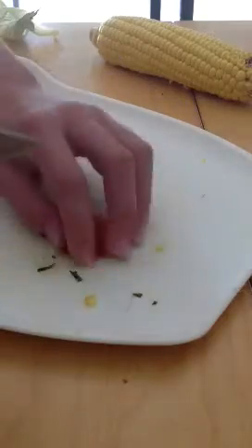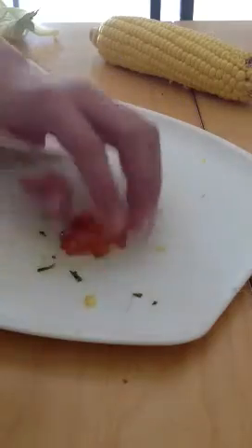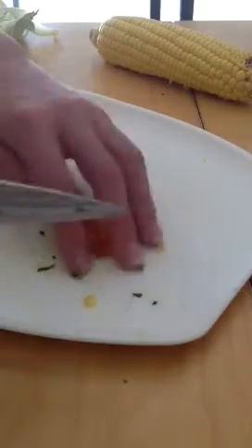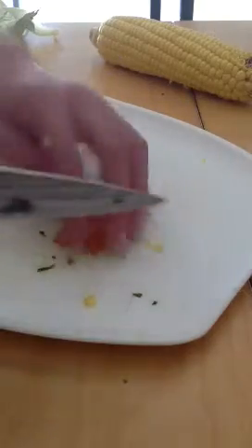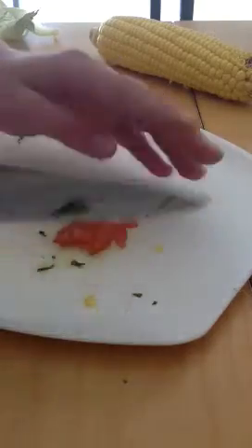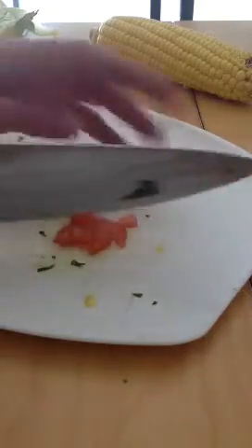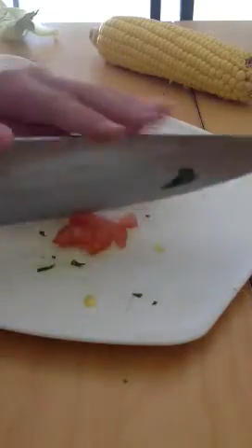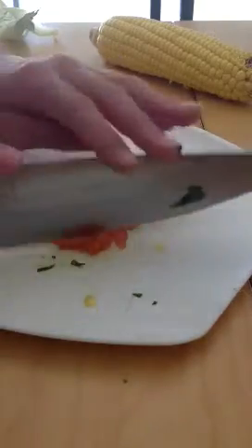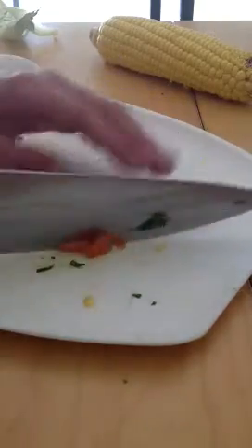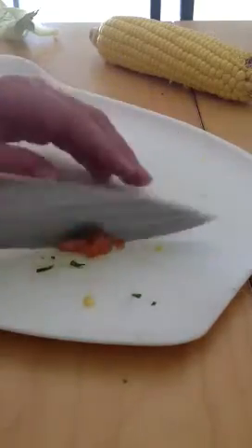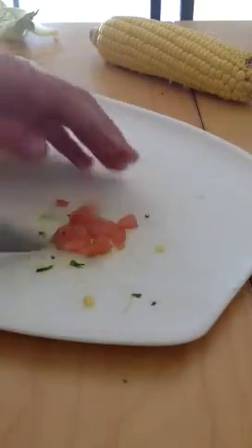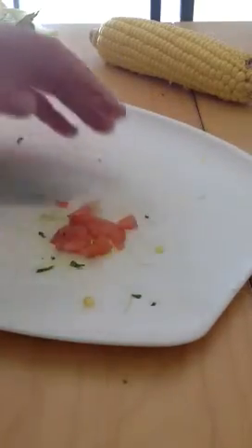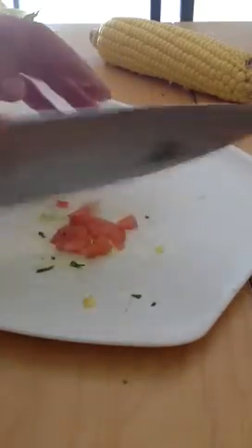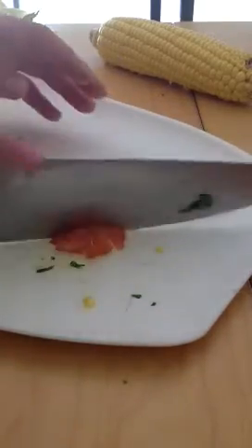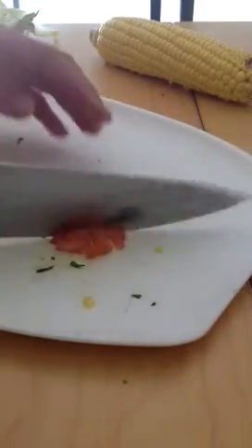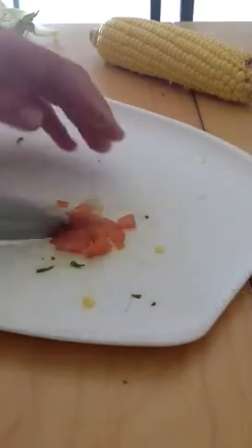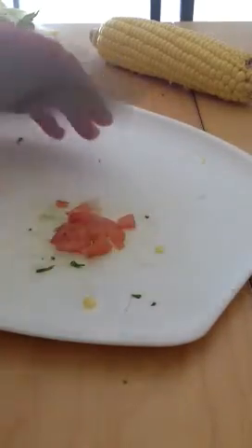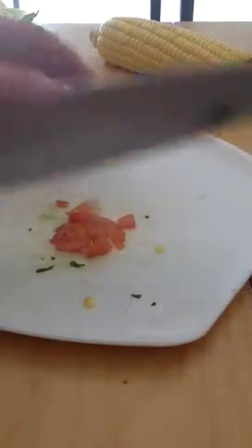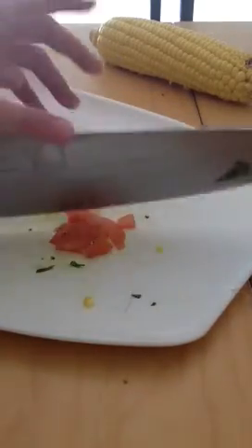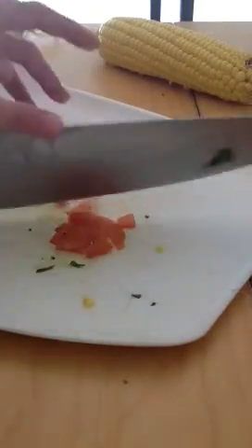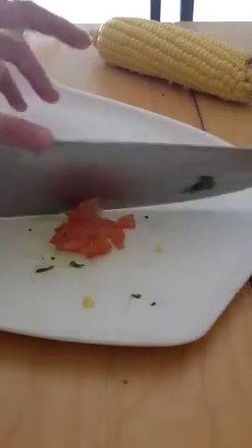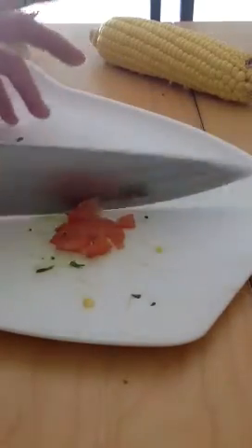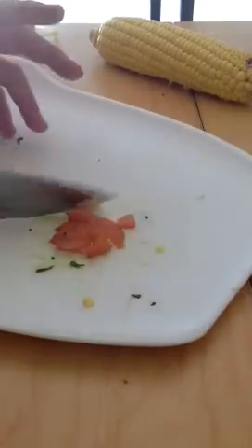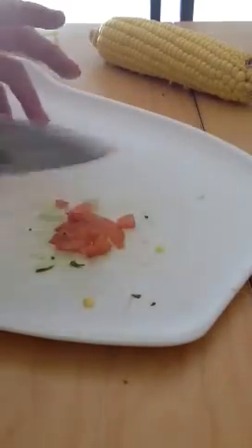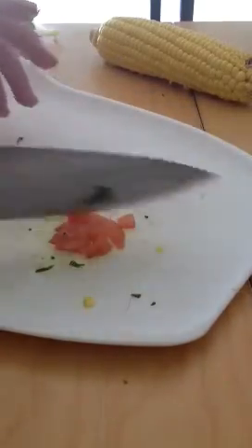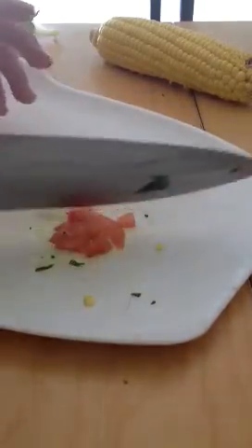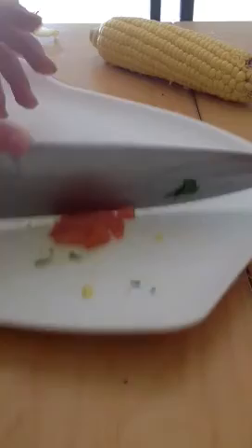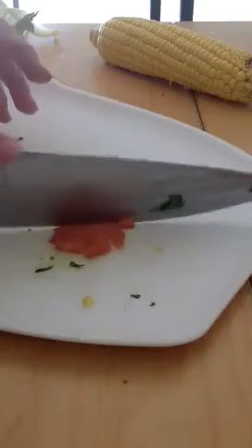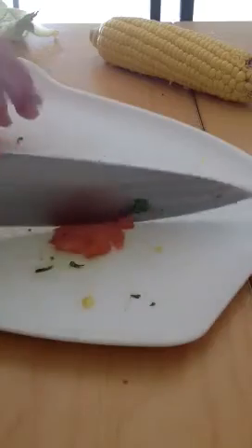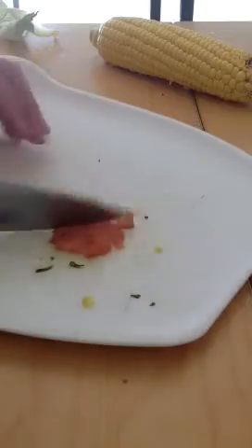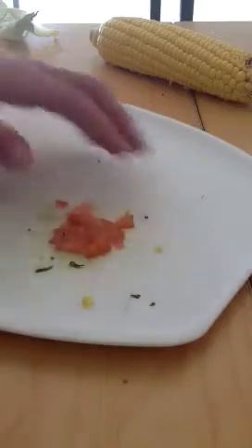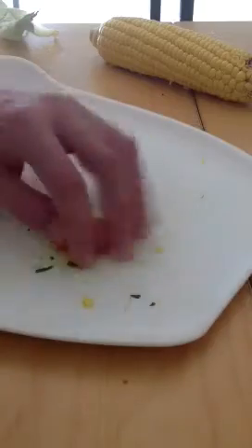You can sprinkle calcium over it, but I don't.